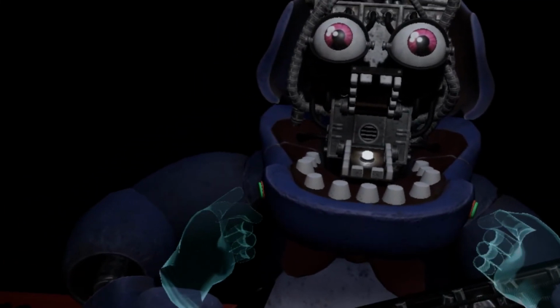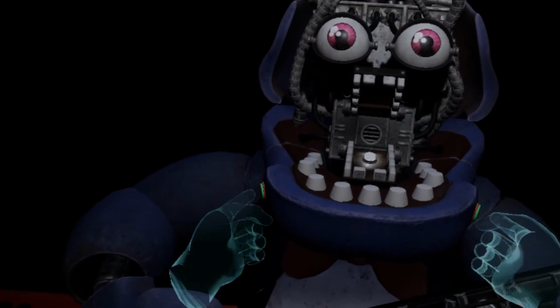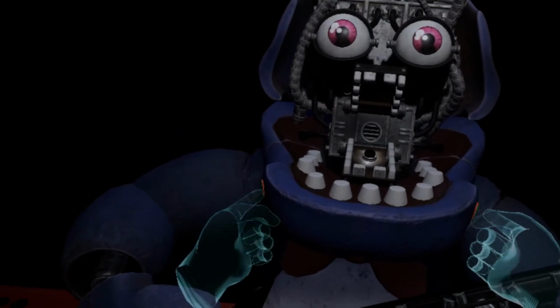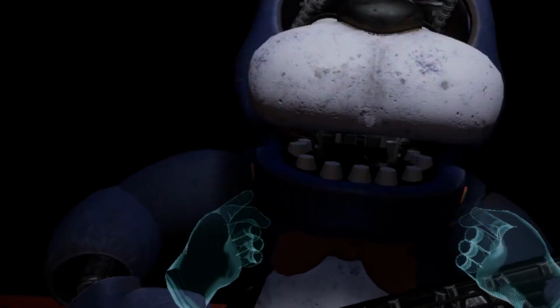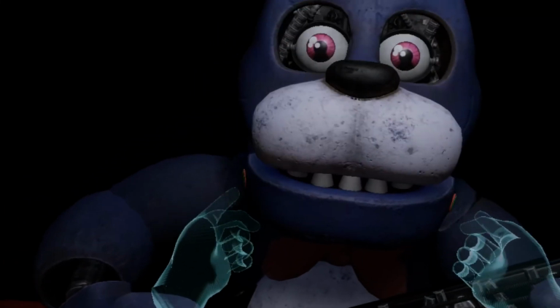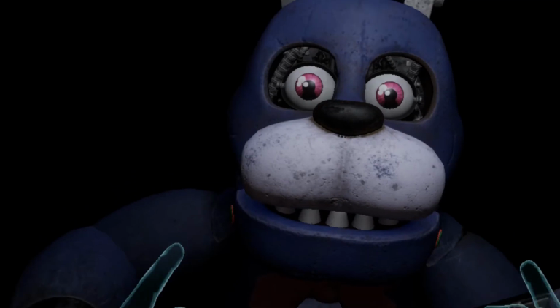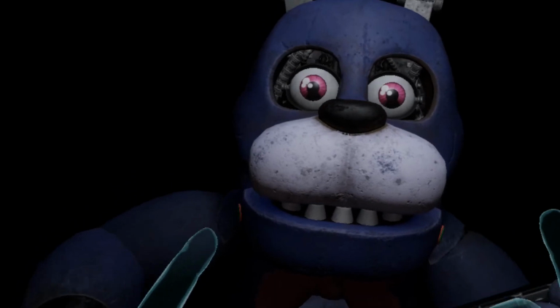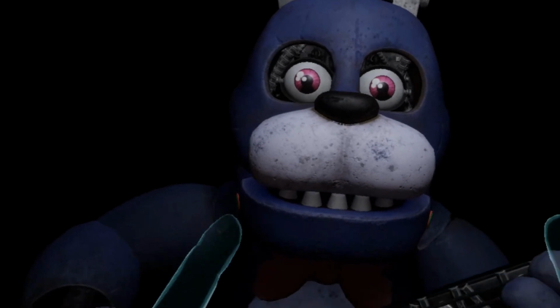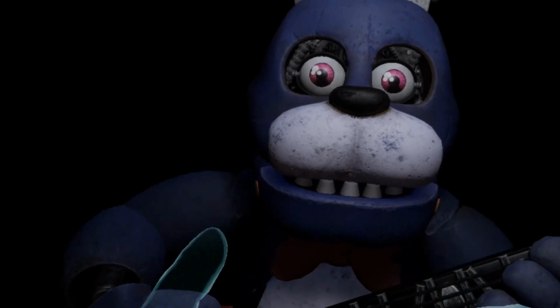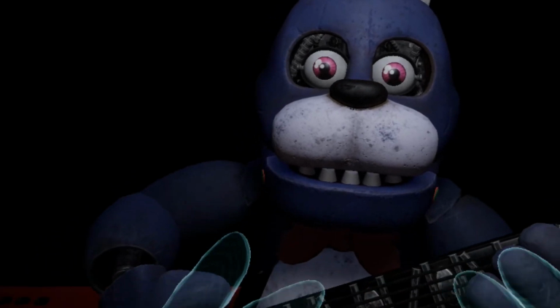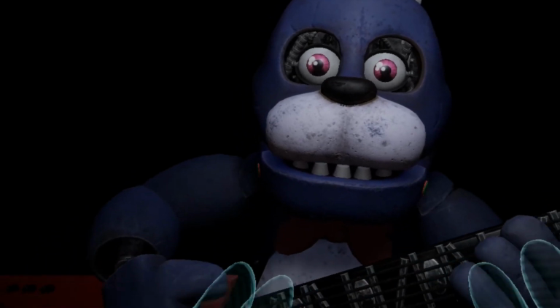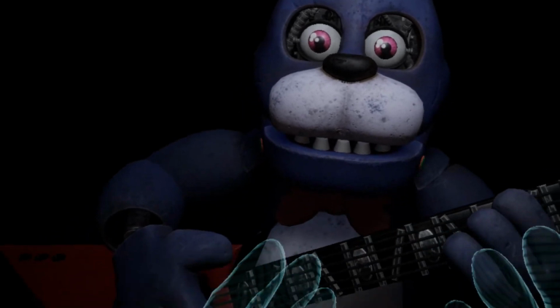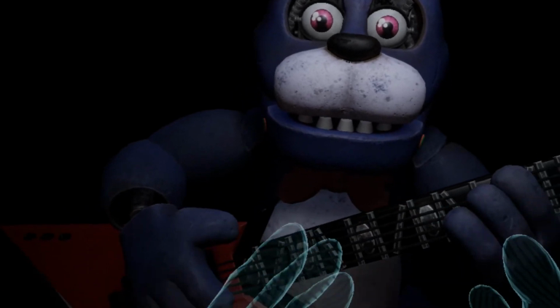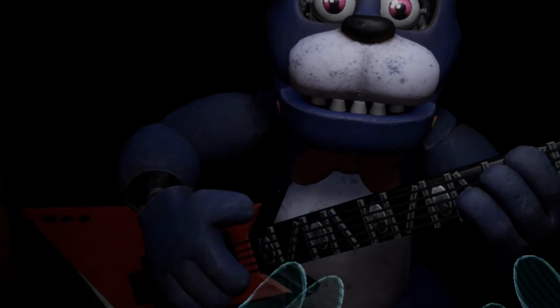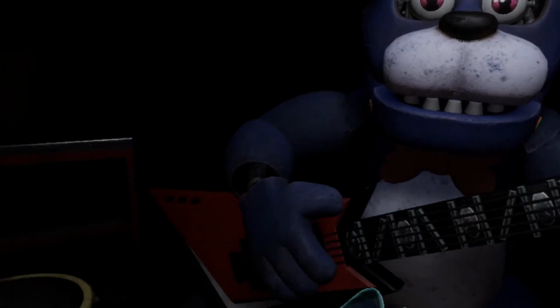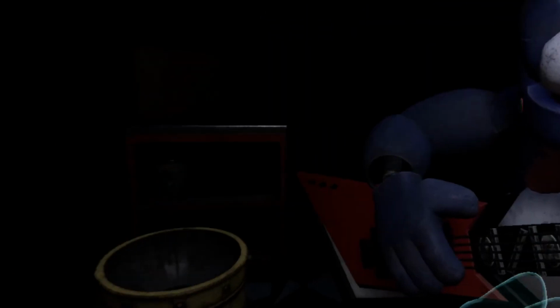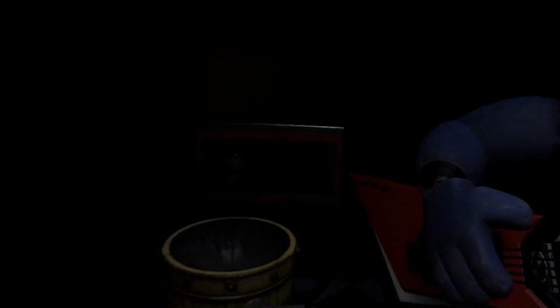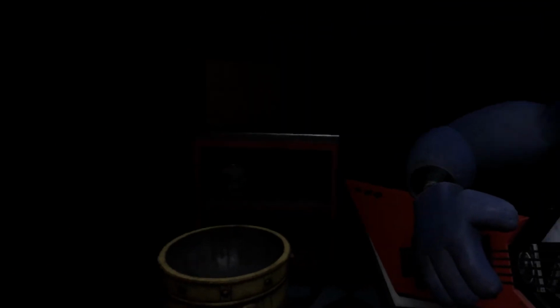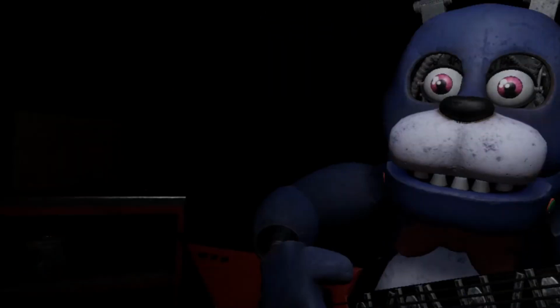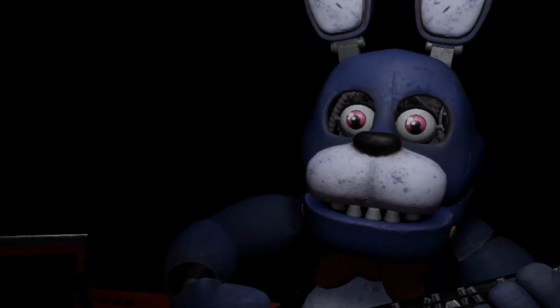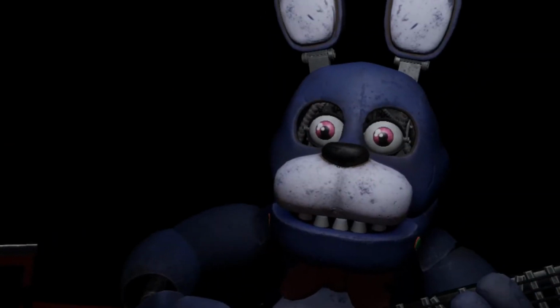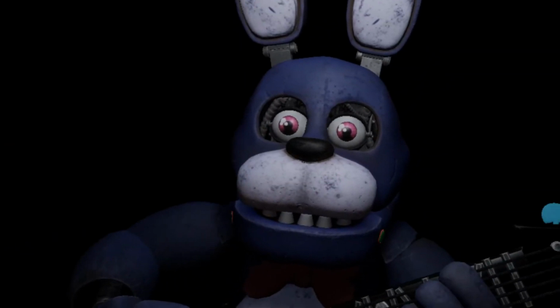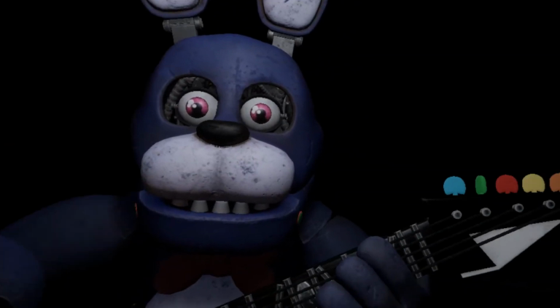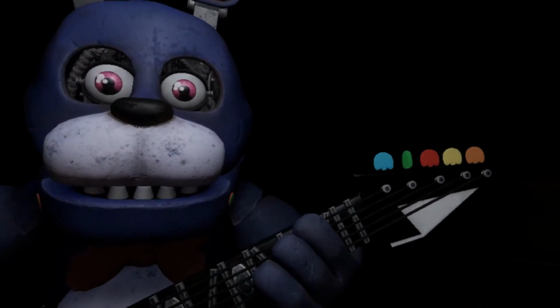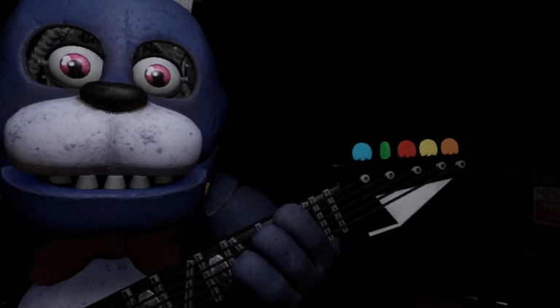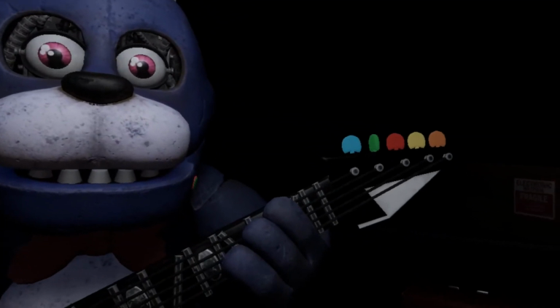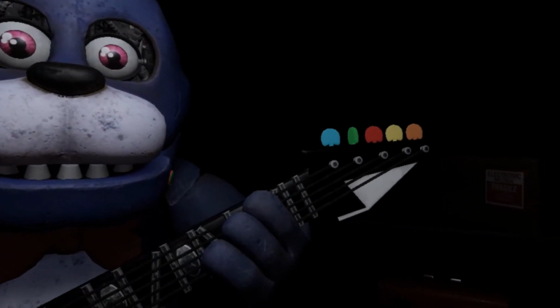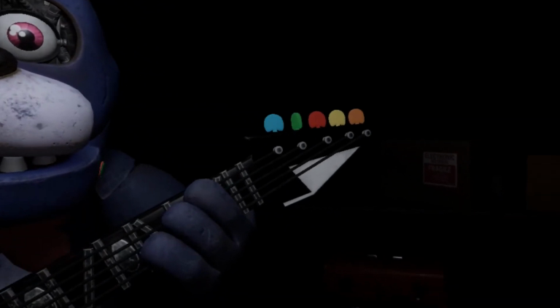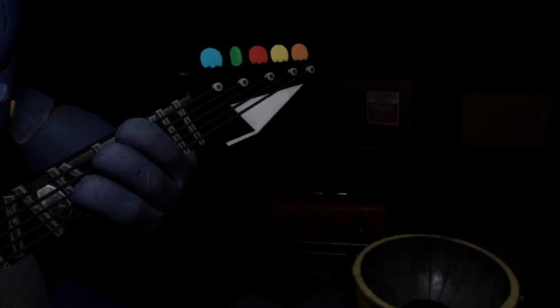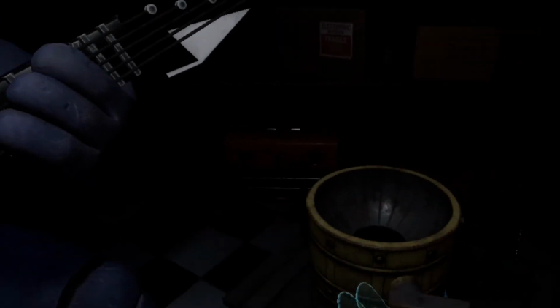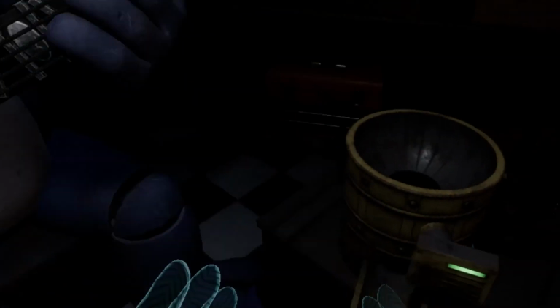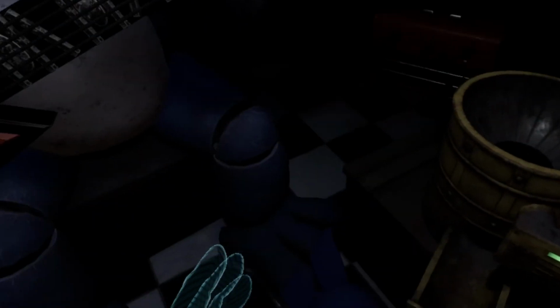Well done. That concludes your Parts and Service task. See you next time.